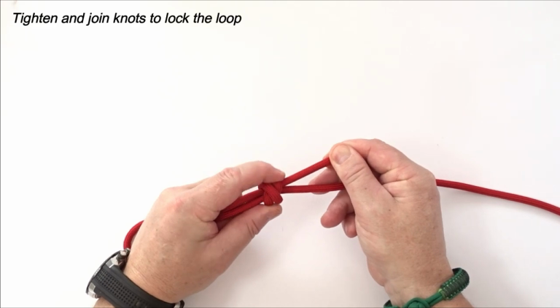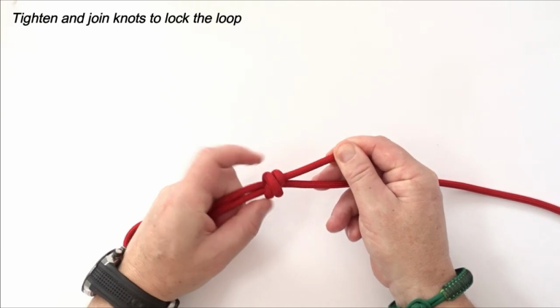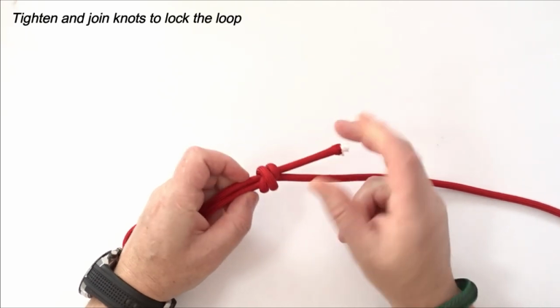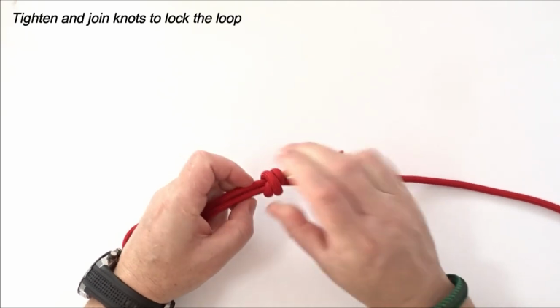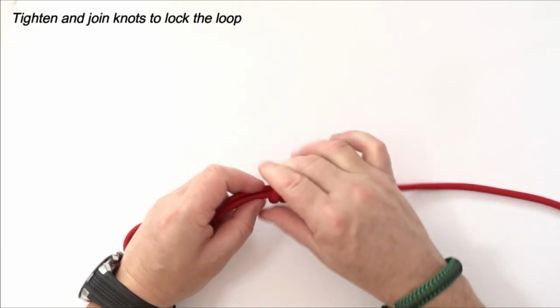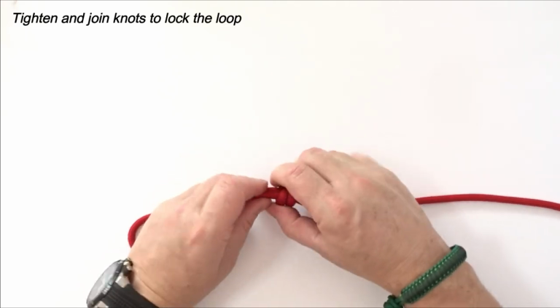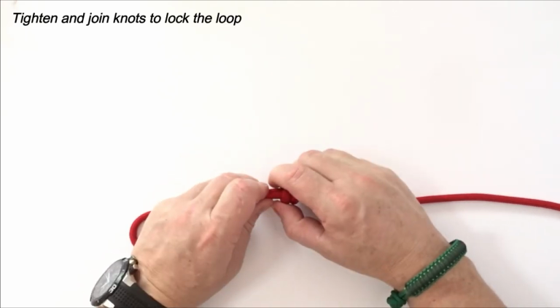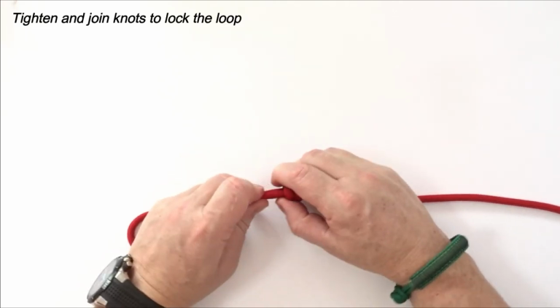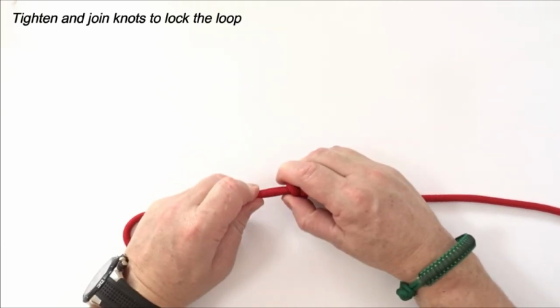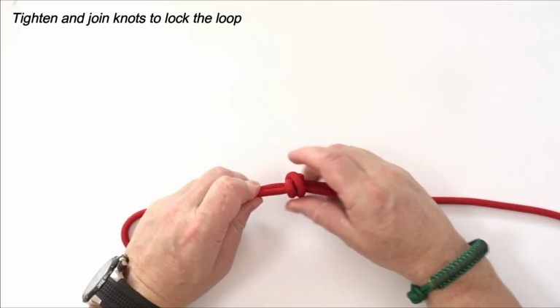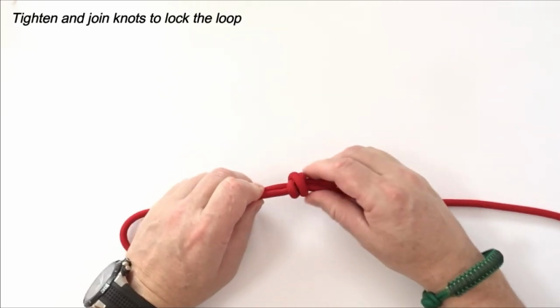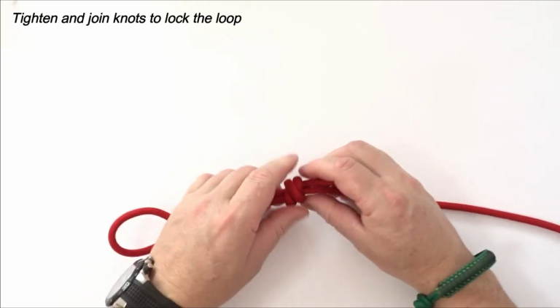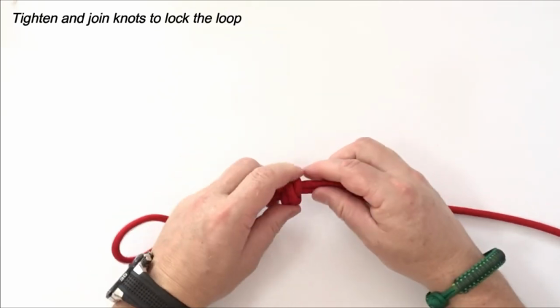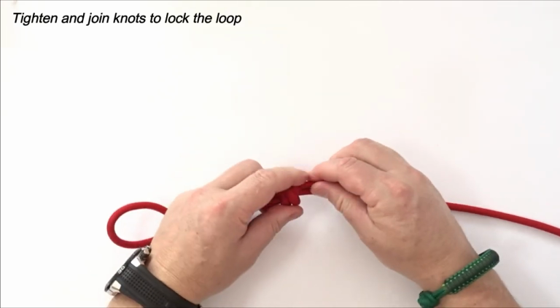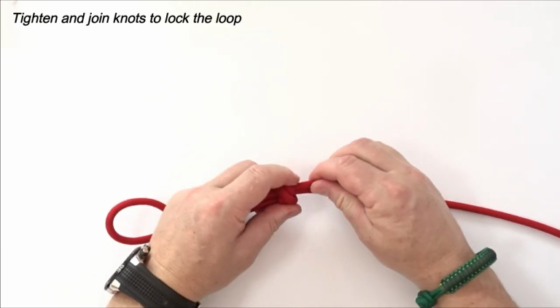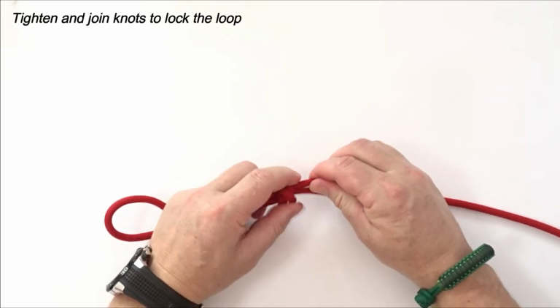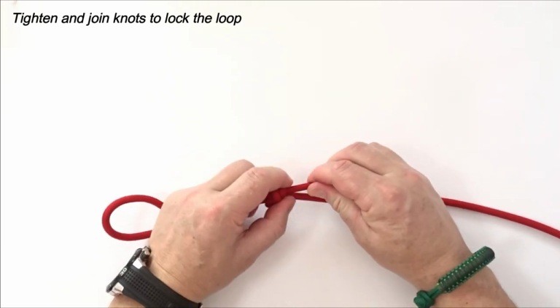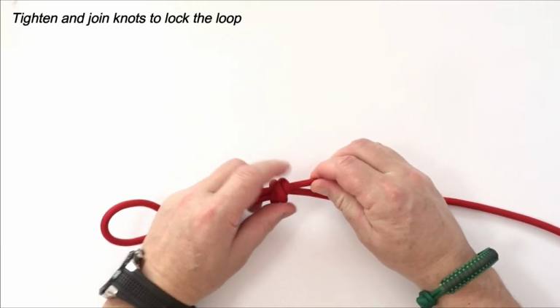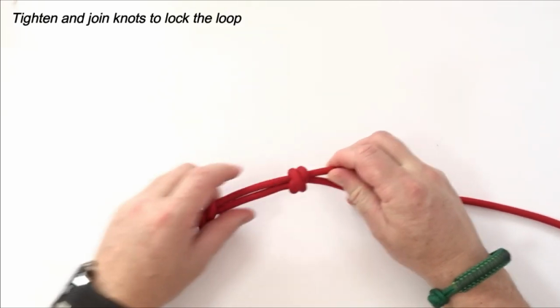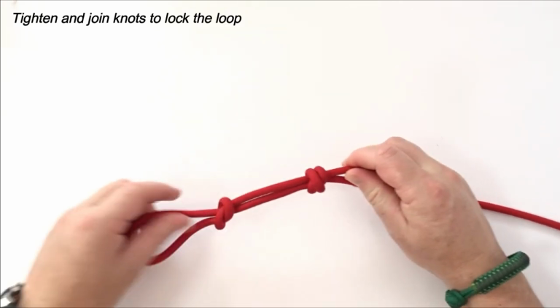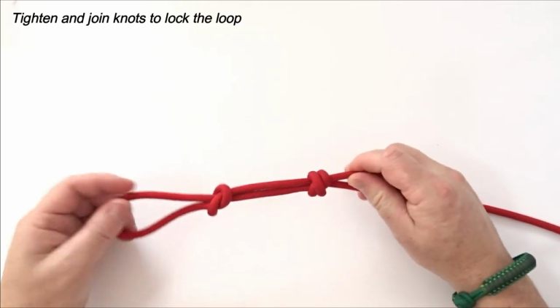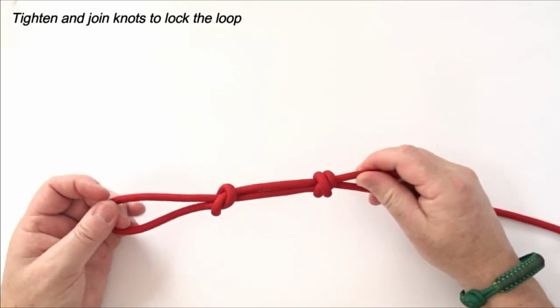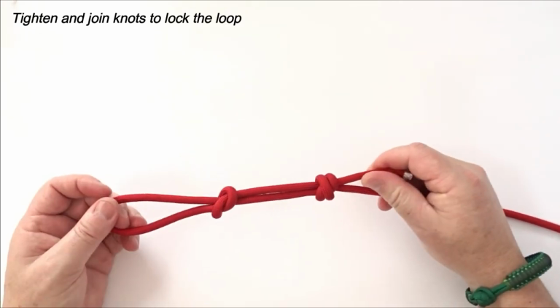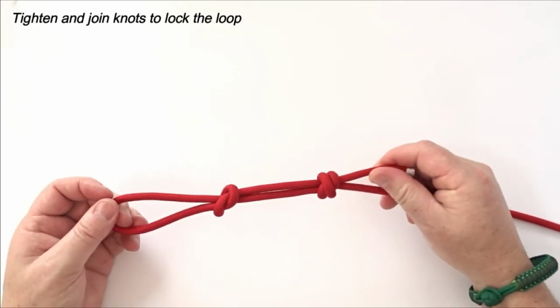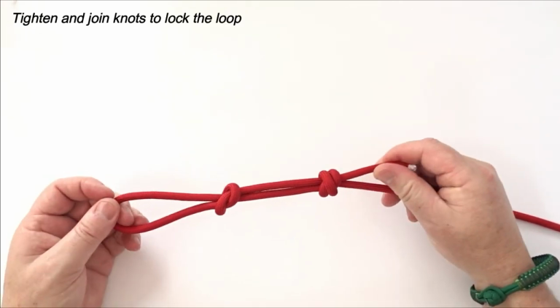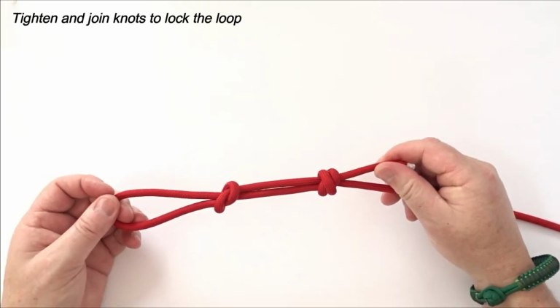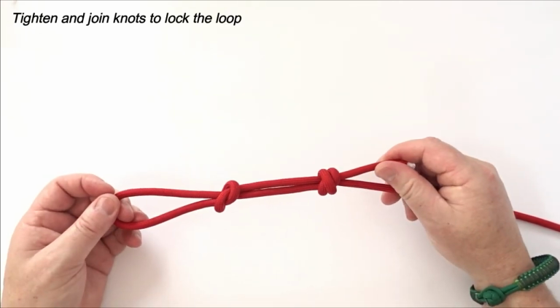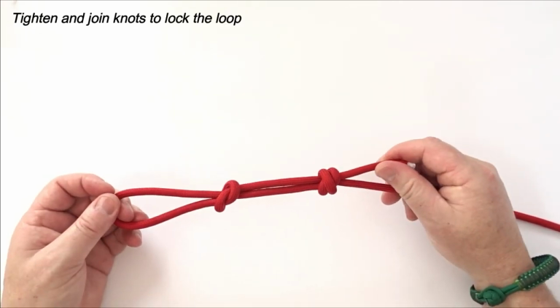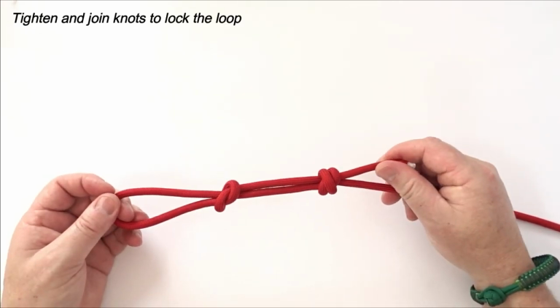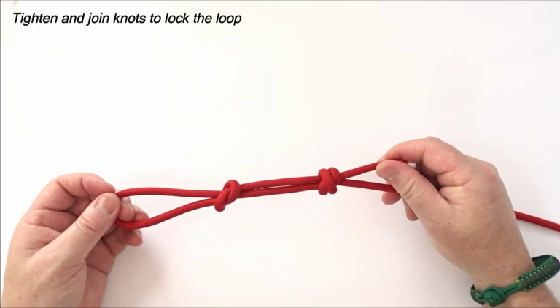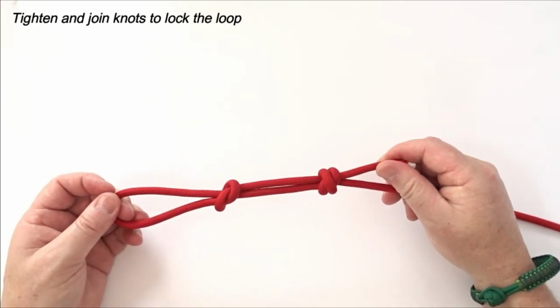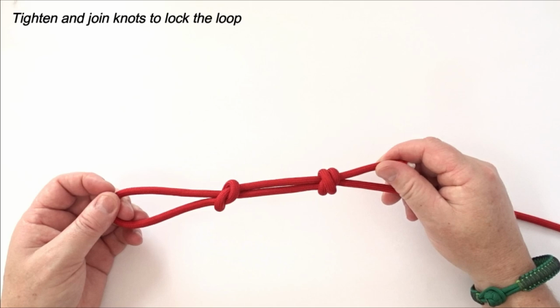Tighten and join knots to lock the loop.